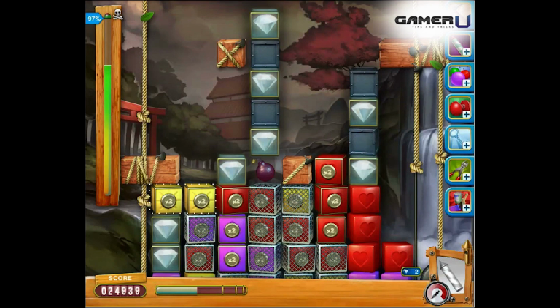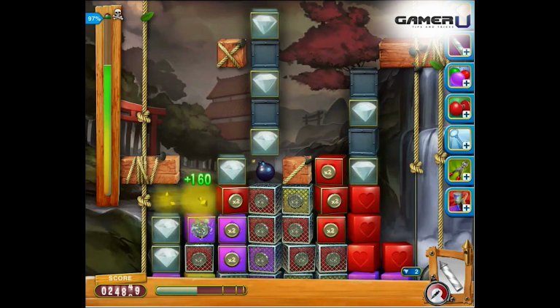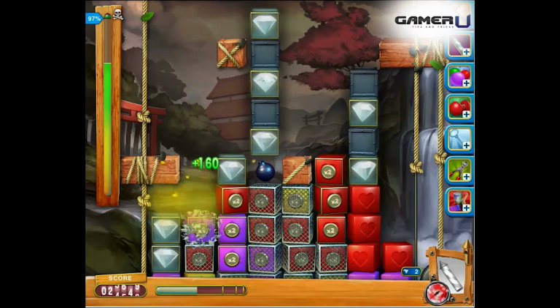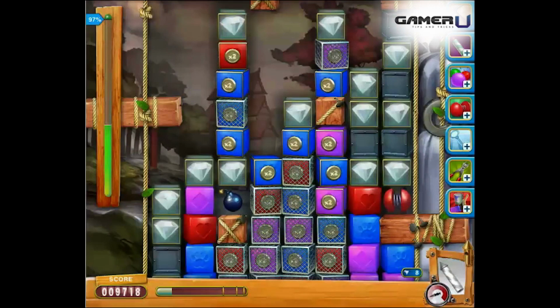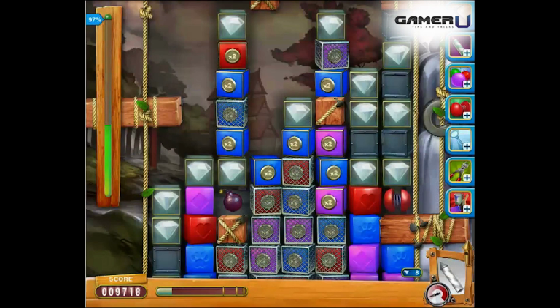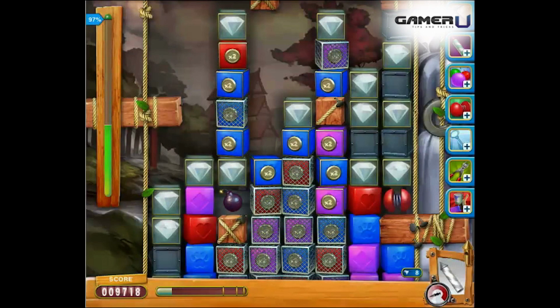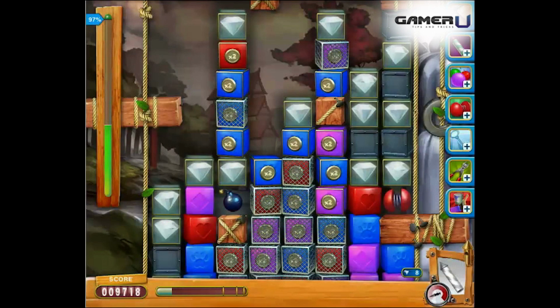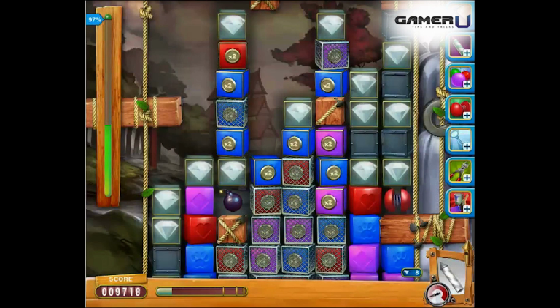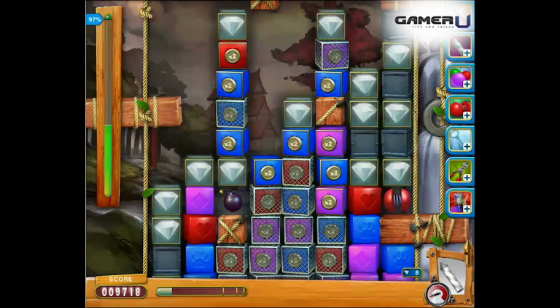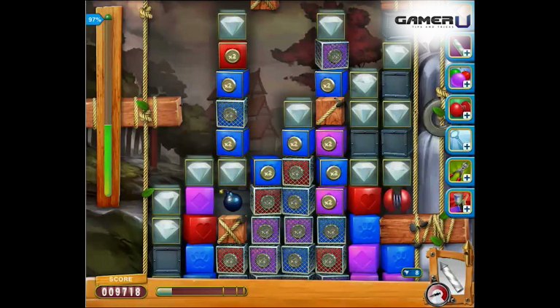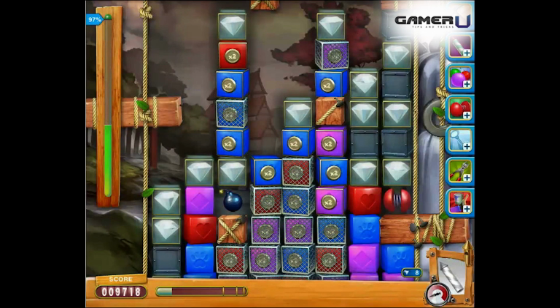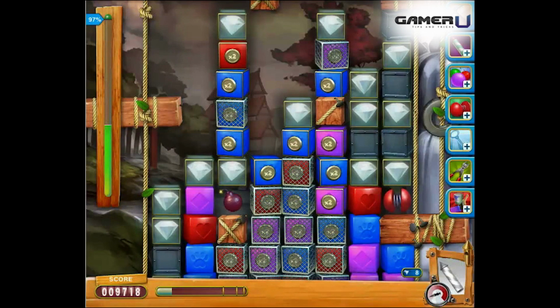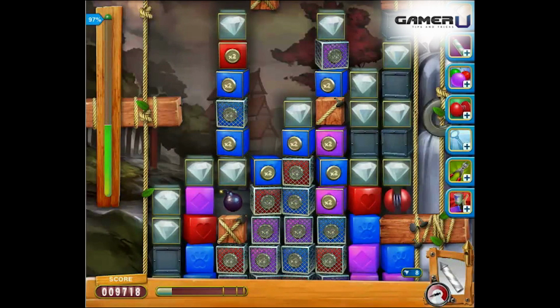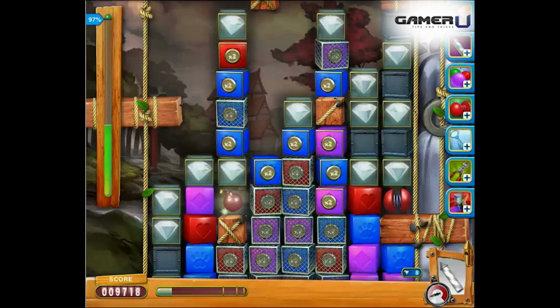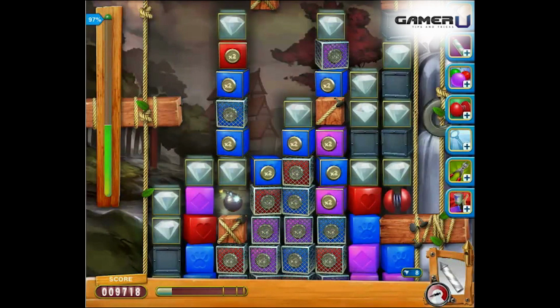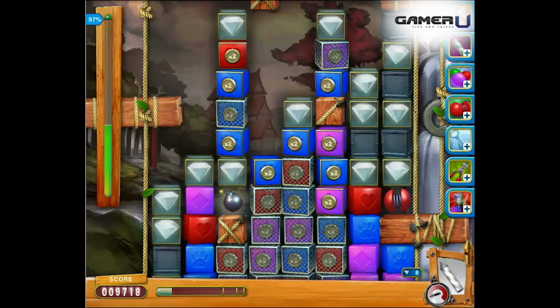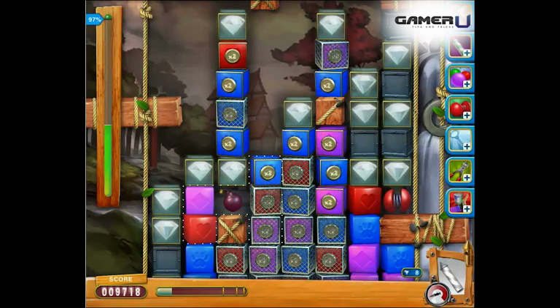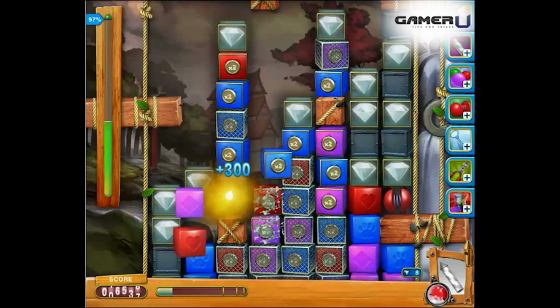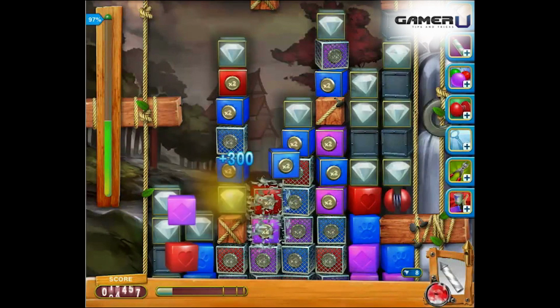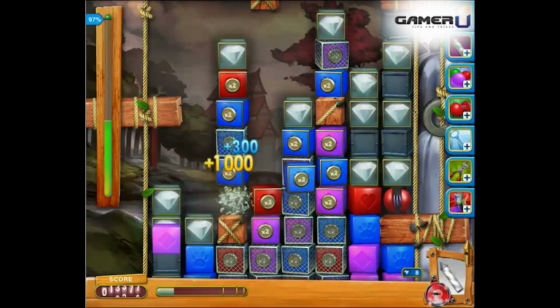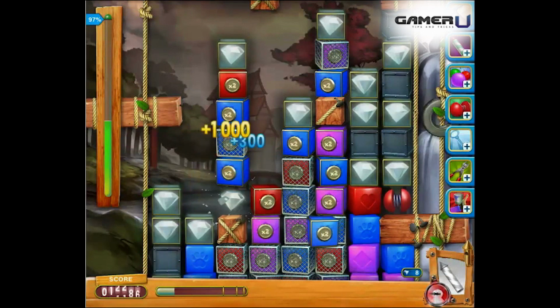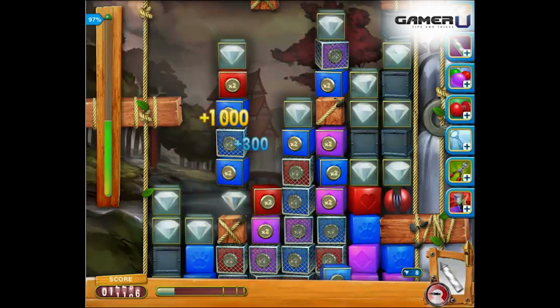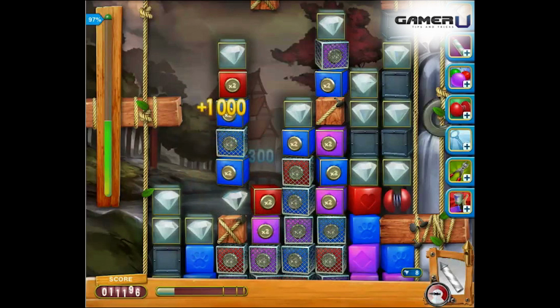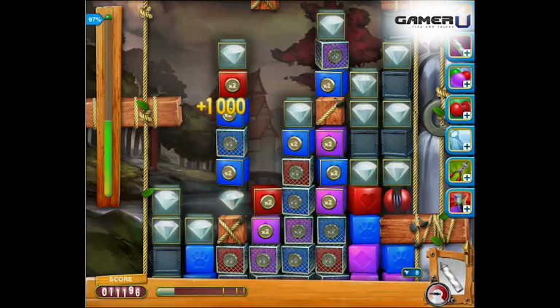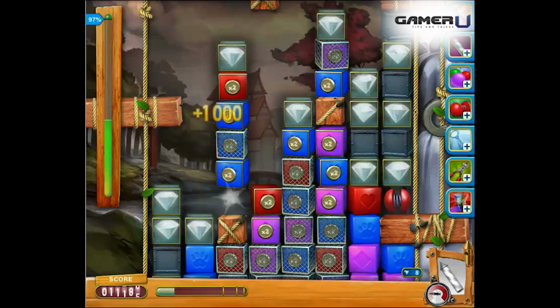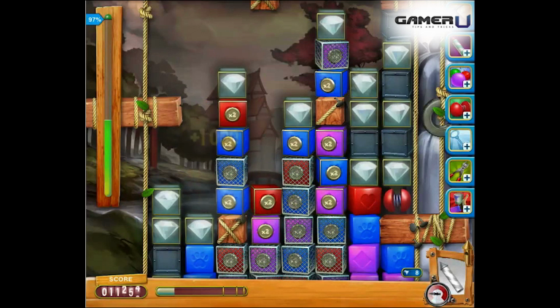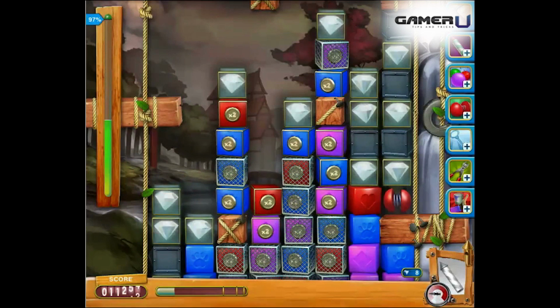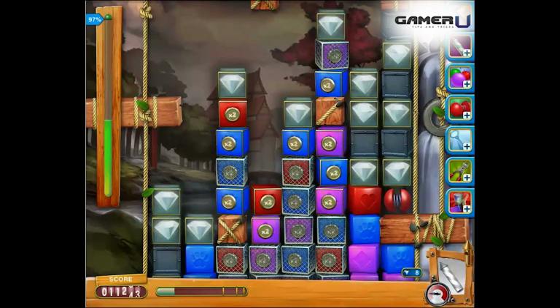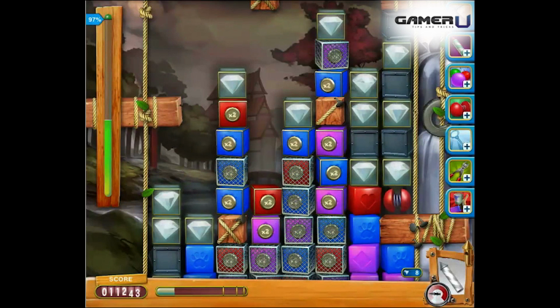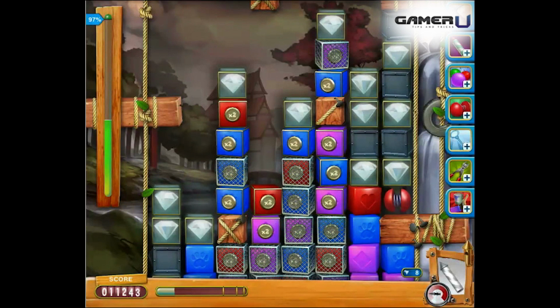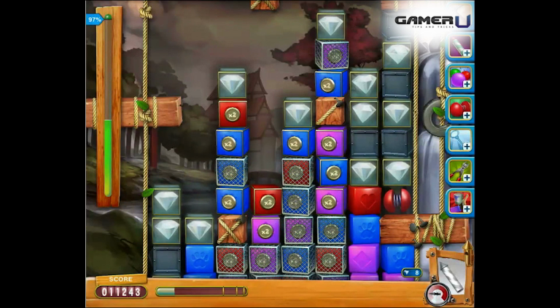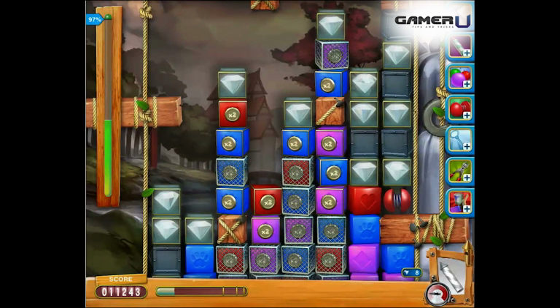Tip 5: Use the line blaster or bomb to clear stones, meshes, and blocks. That's it and good luck.